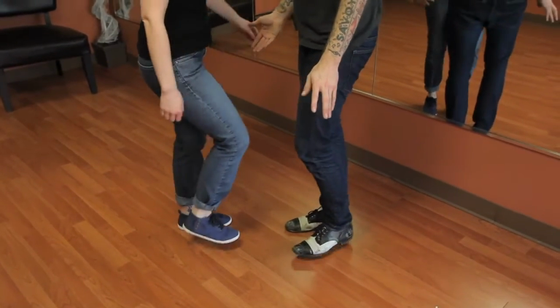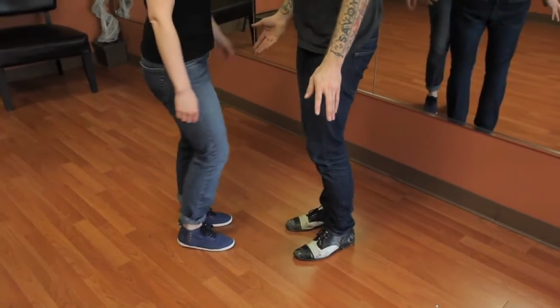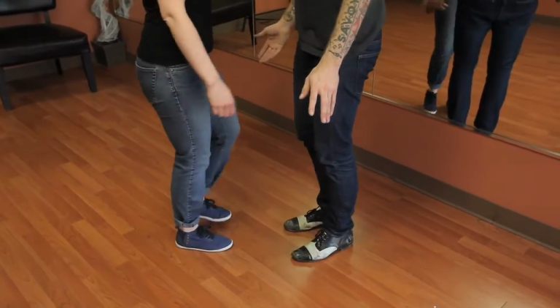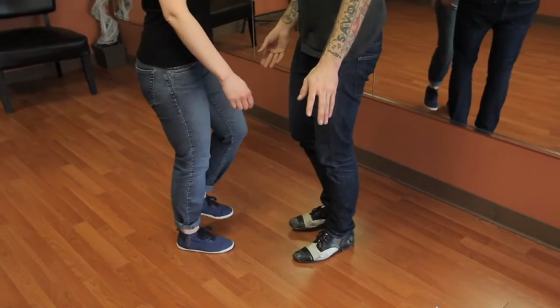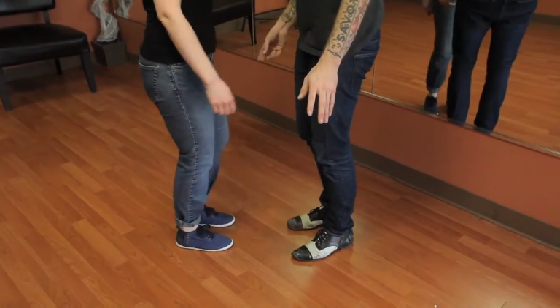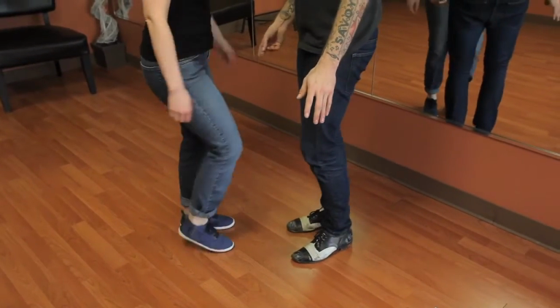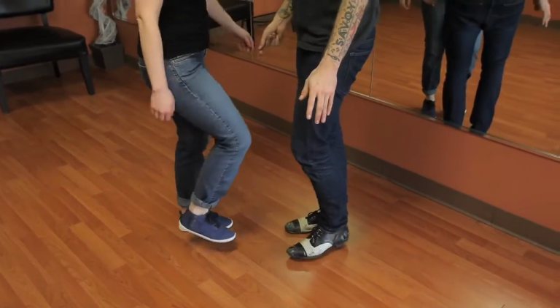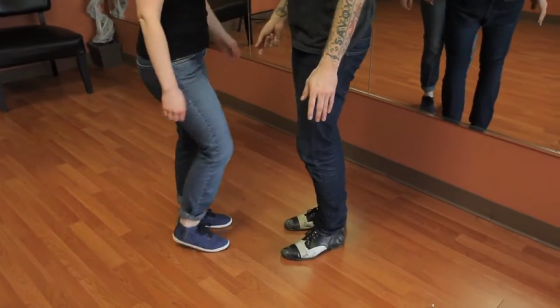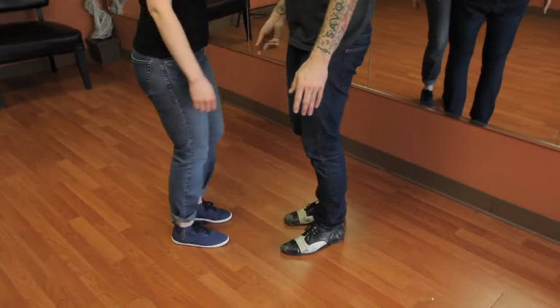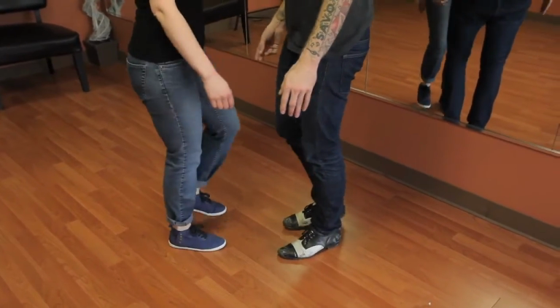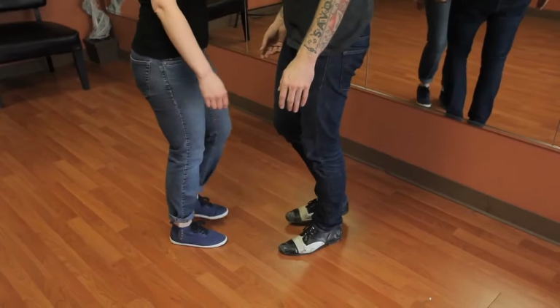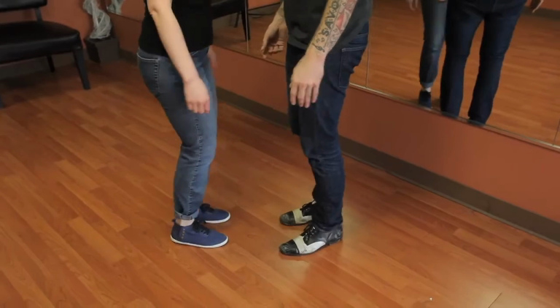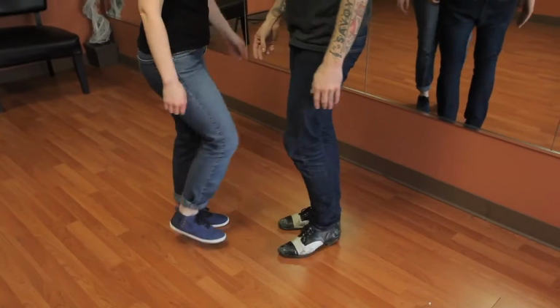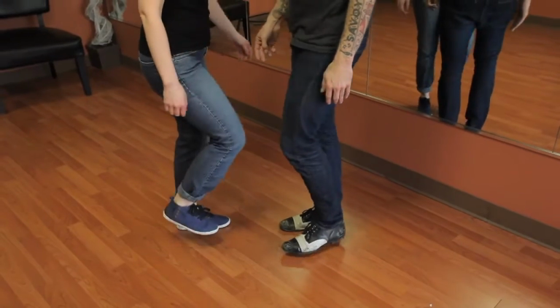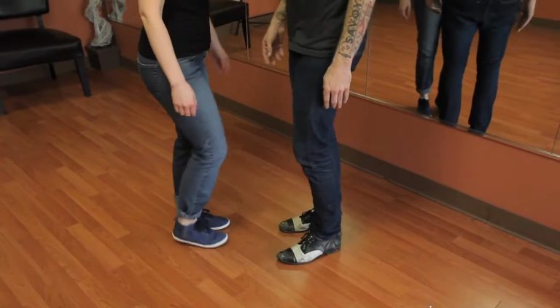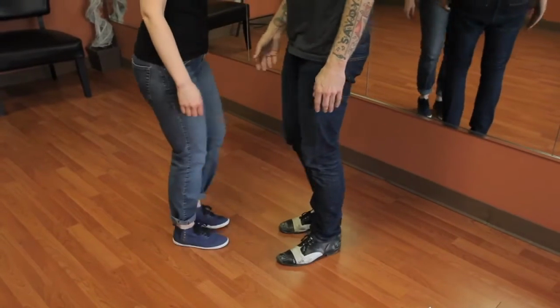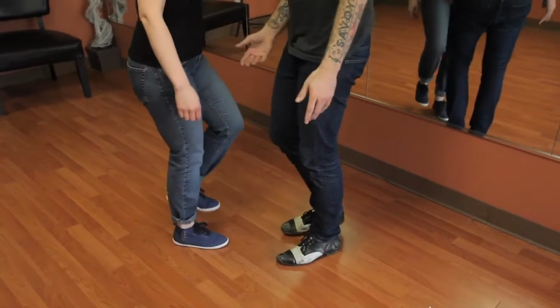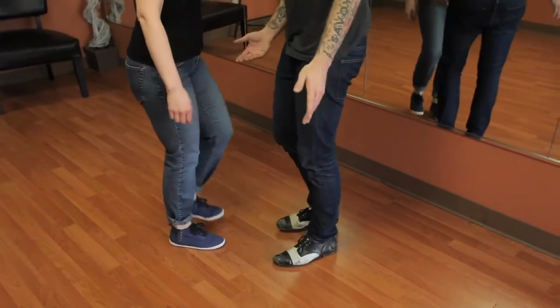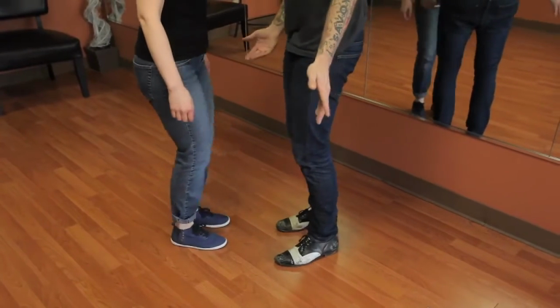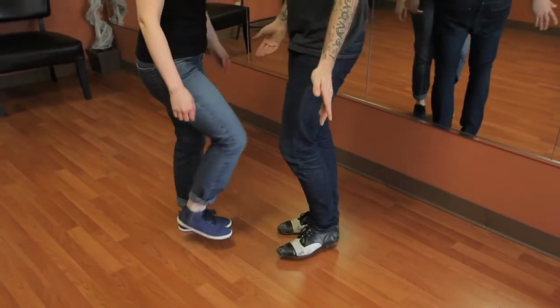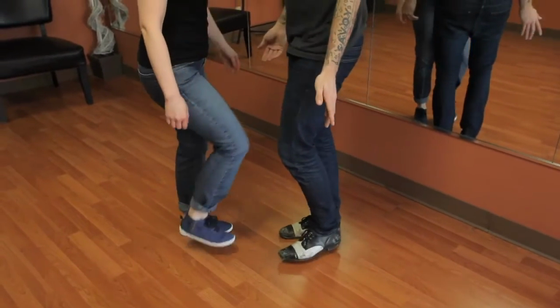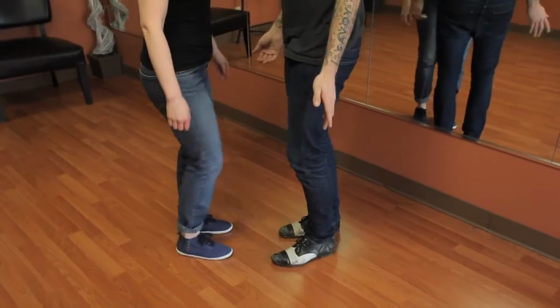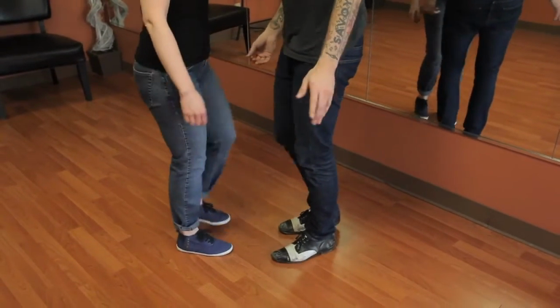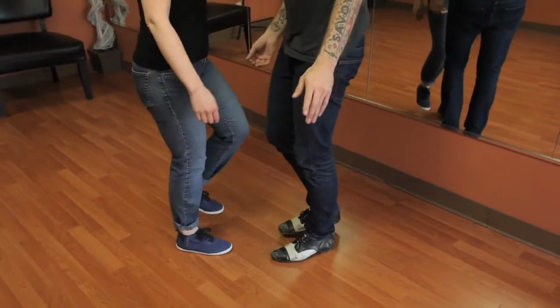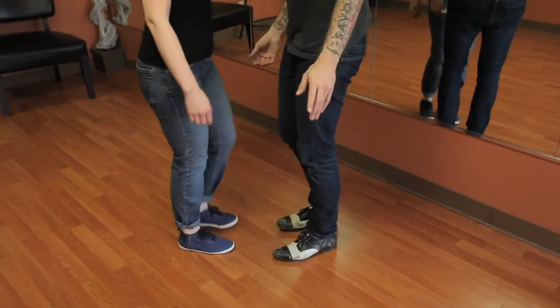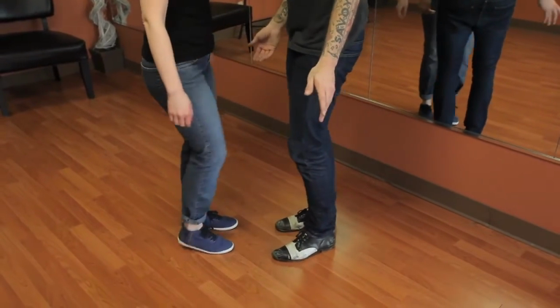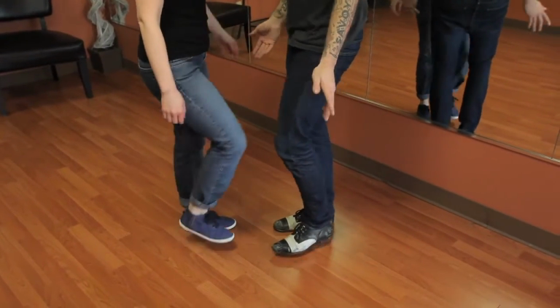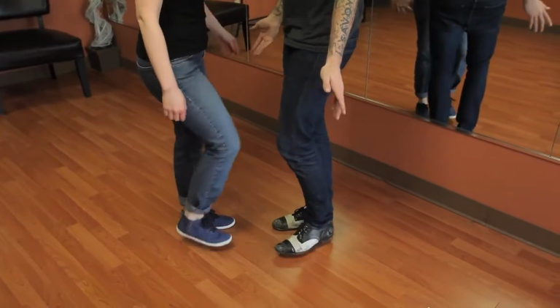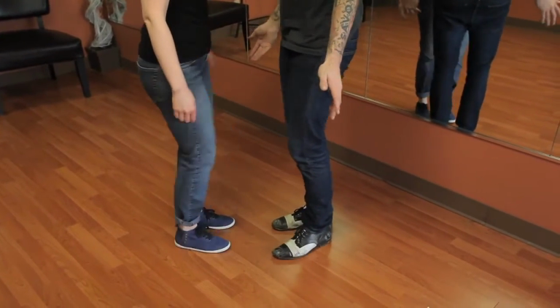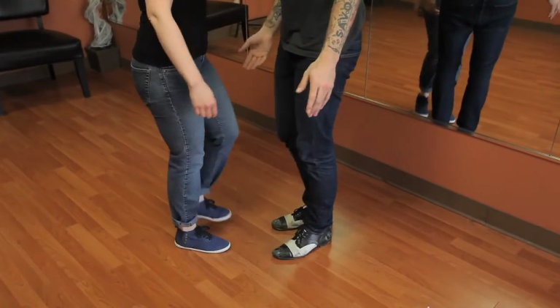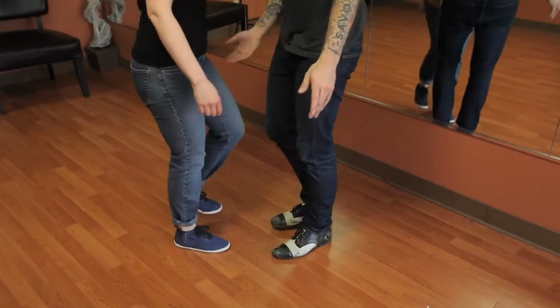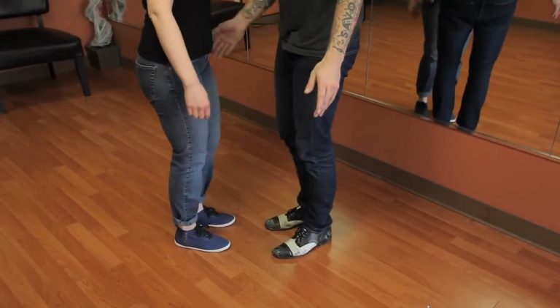On really fast songs, it's one, two, three, four, five, six, seven, eight. One, two, three, four, five, six, seven.